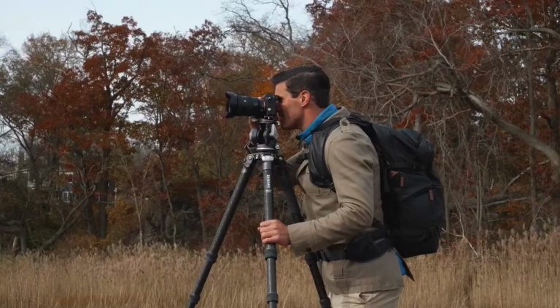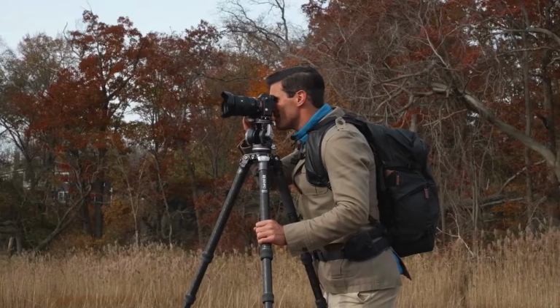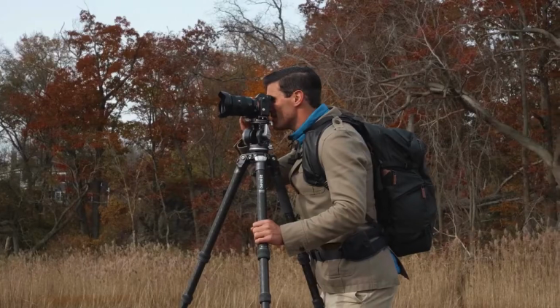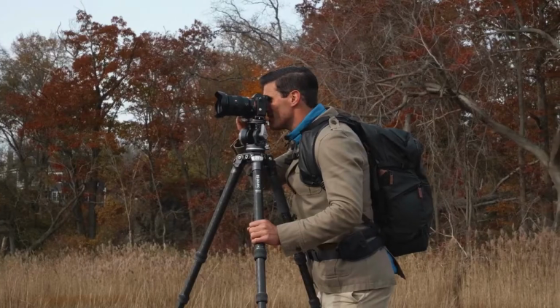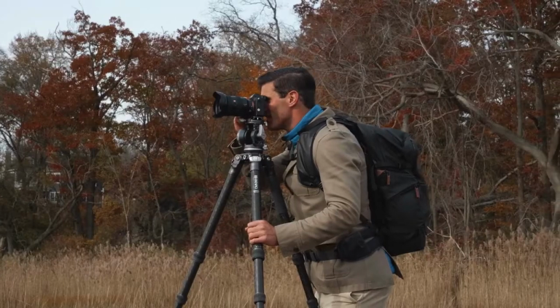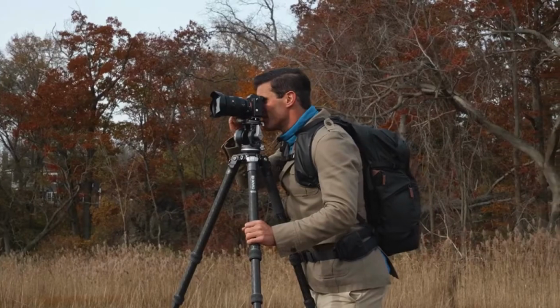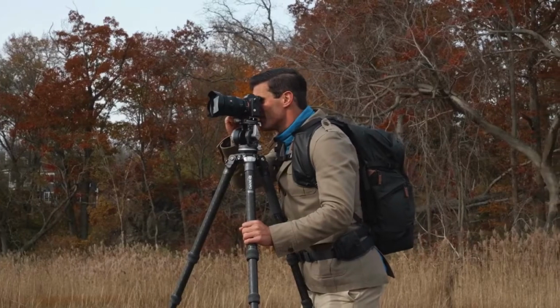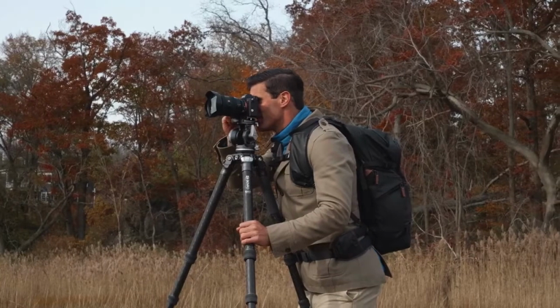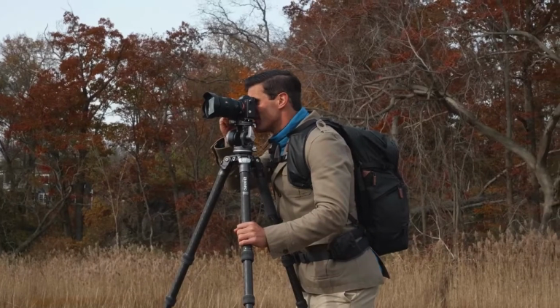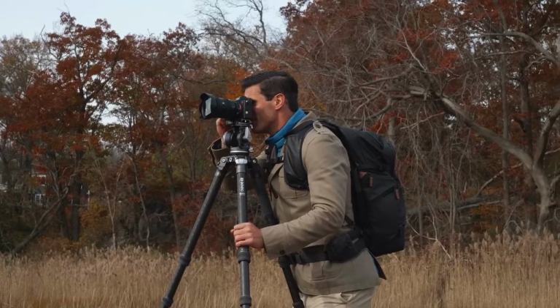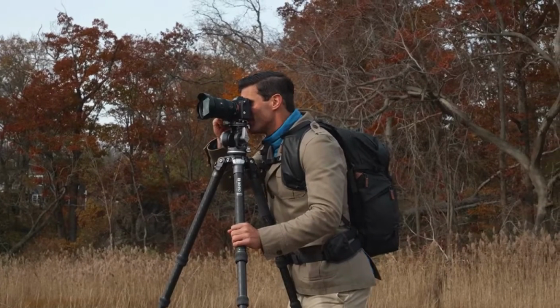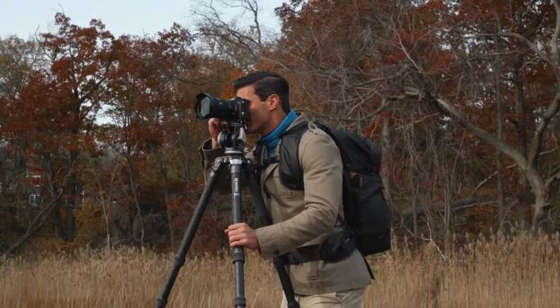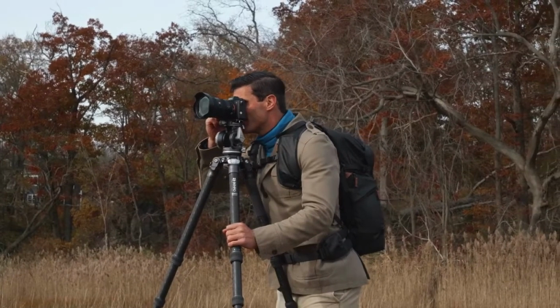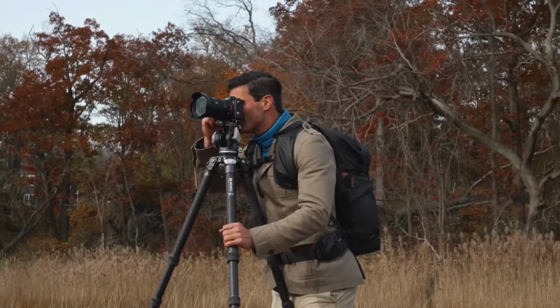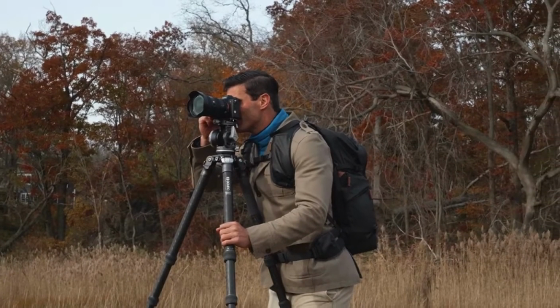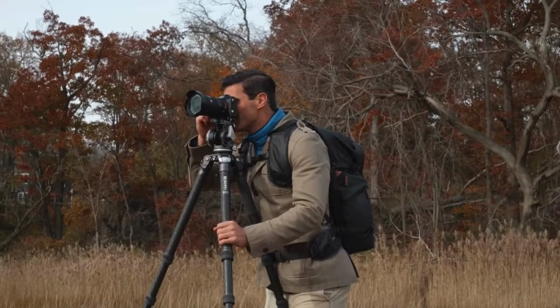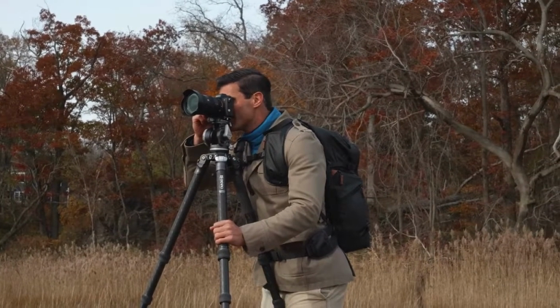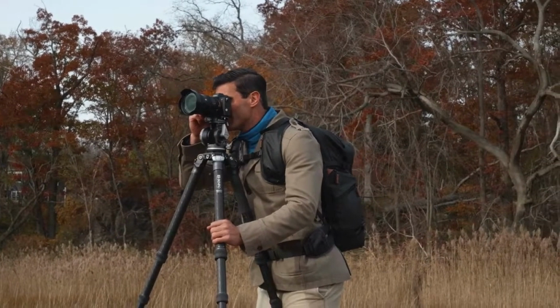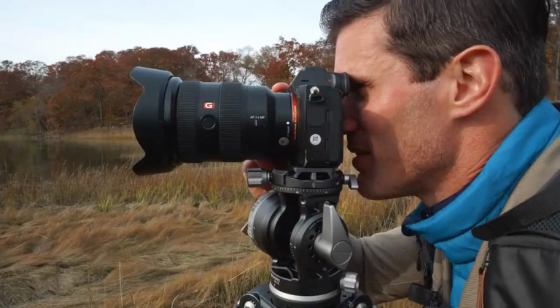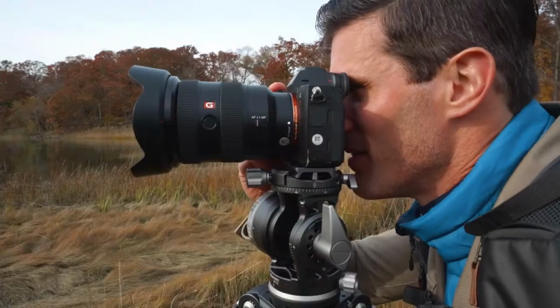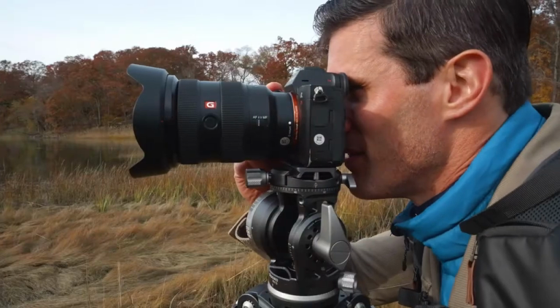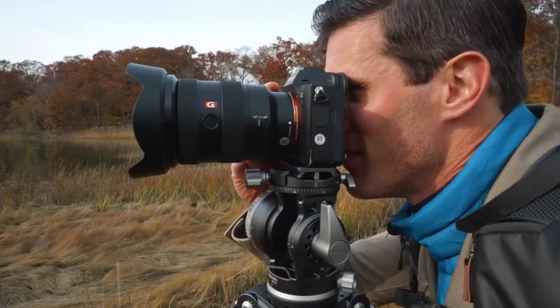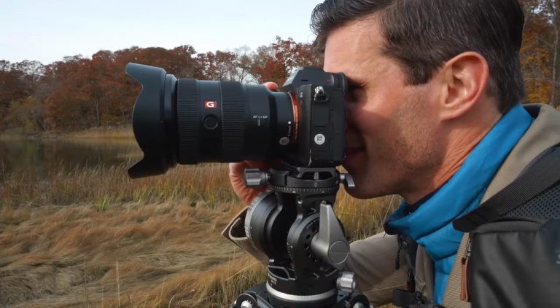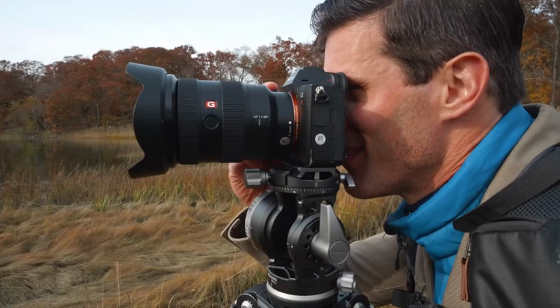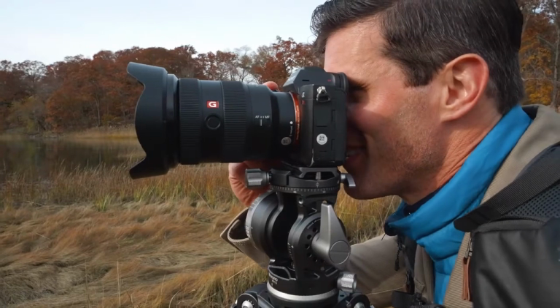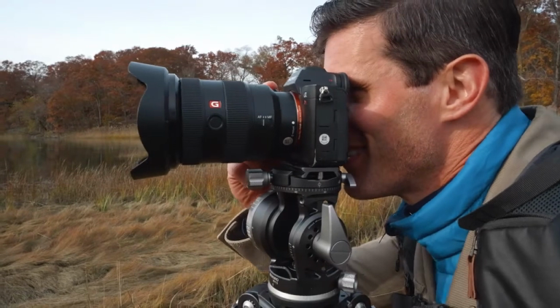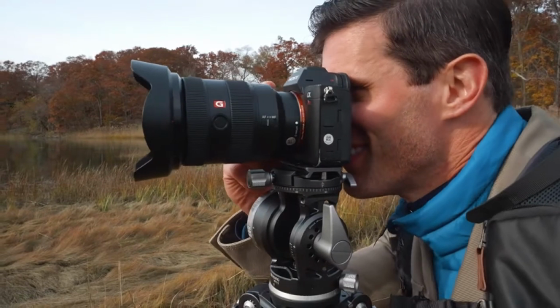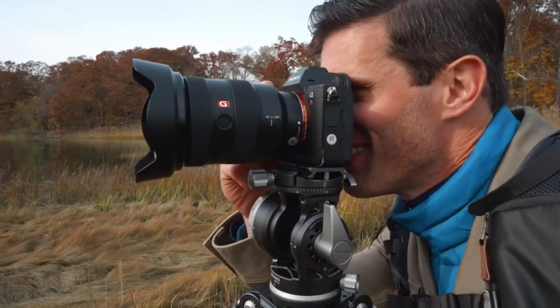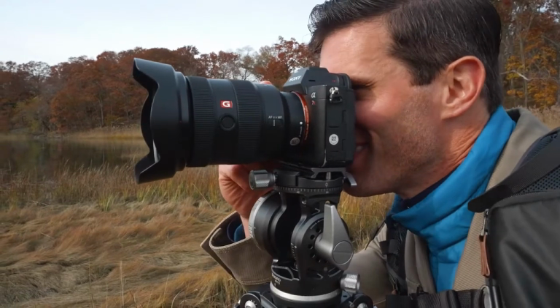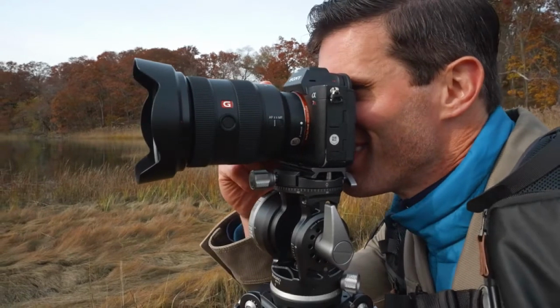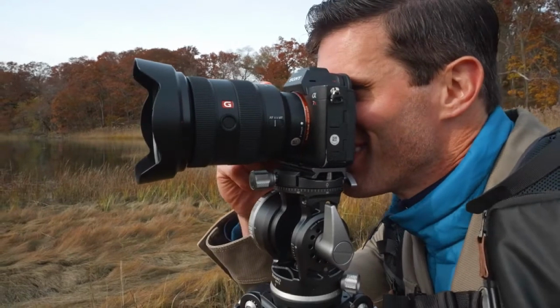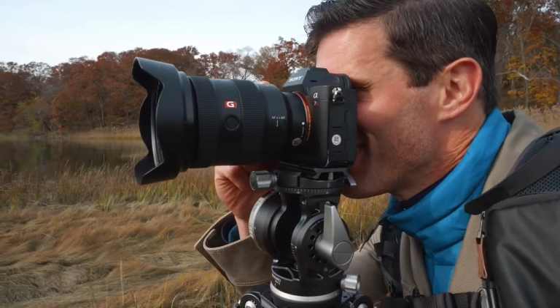With the head's dual panoramic function, you can capture panoramic photography even on uneven terrain.